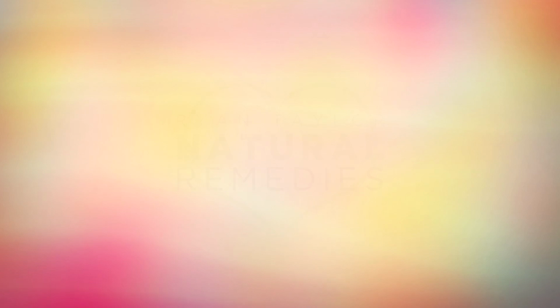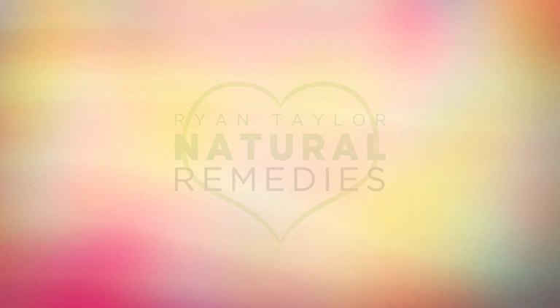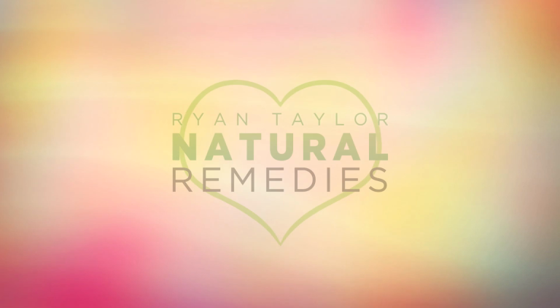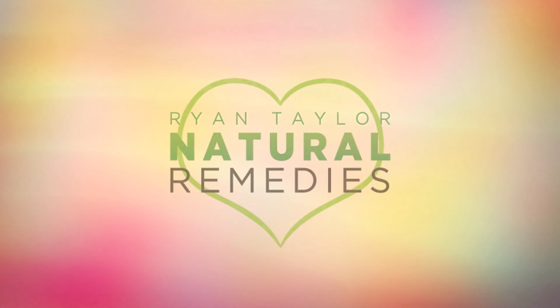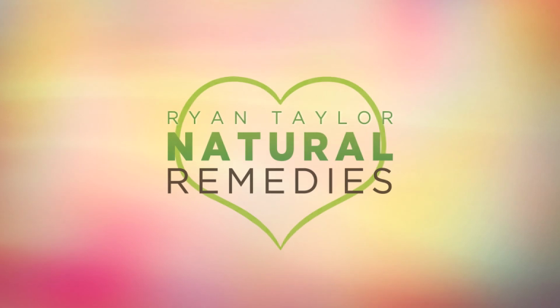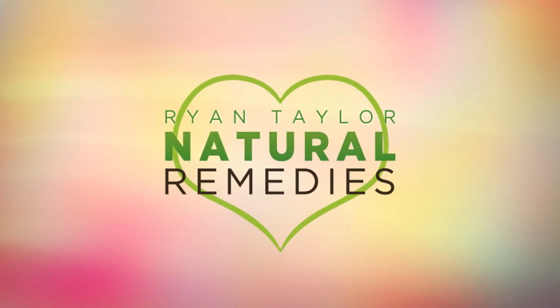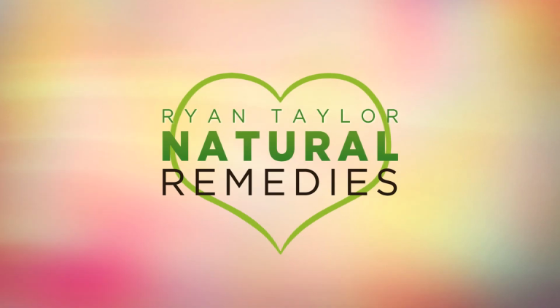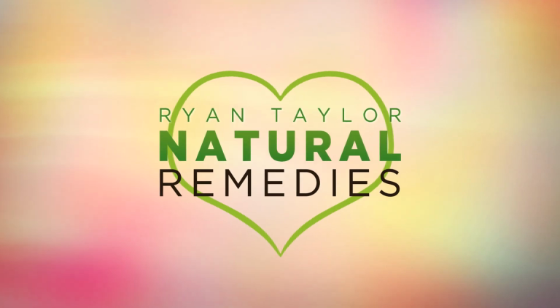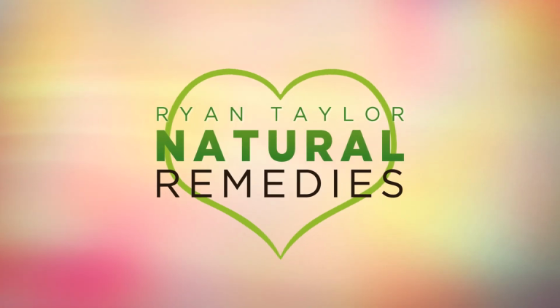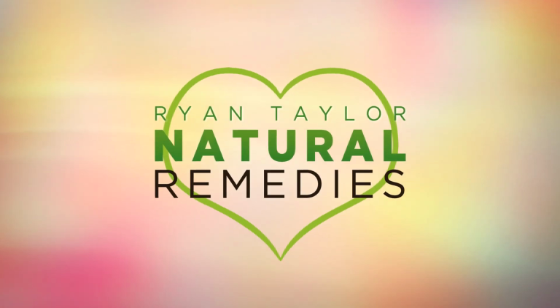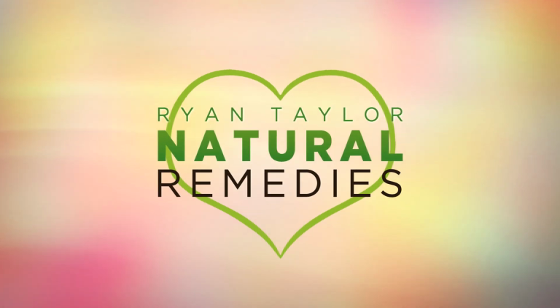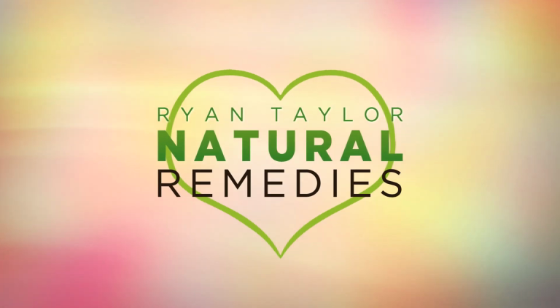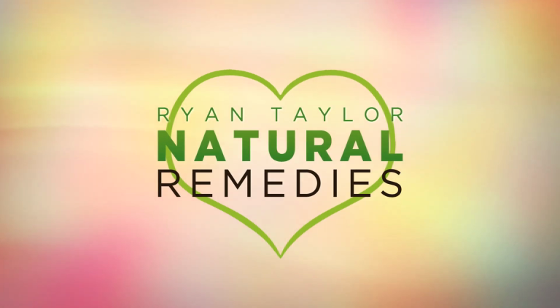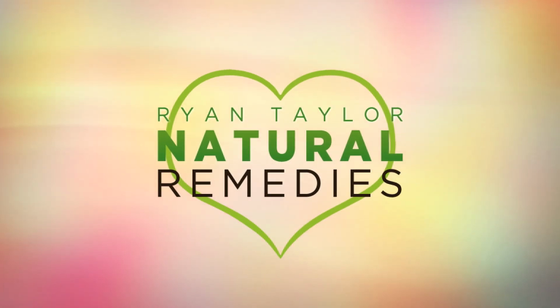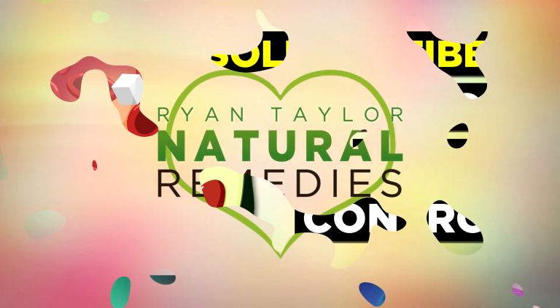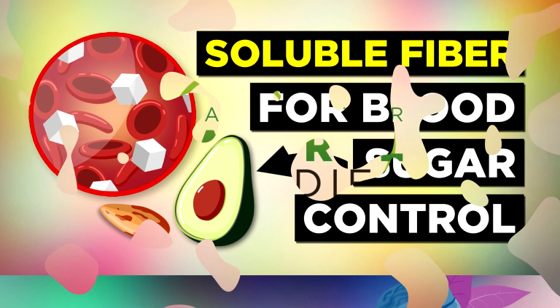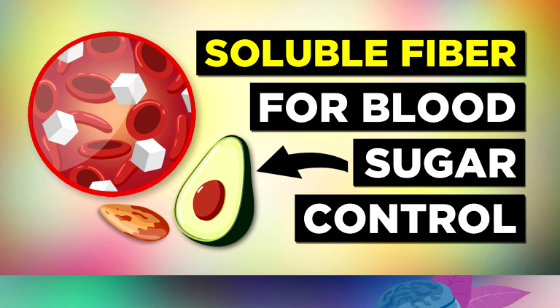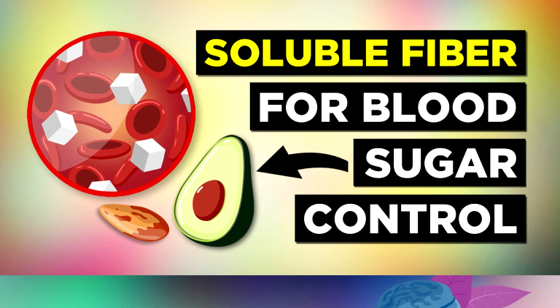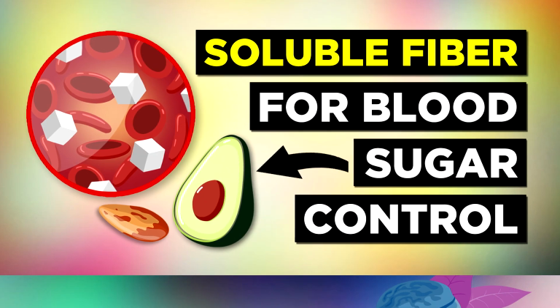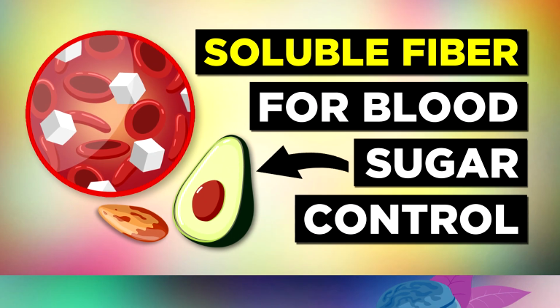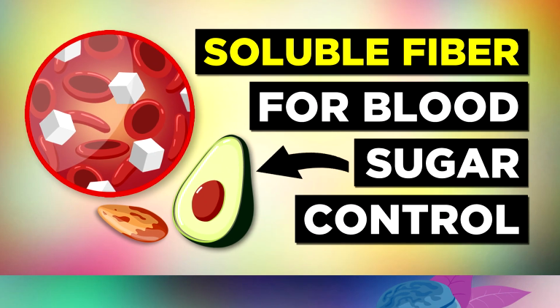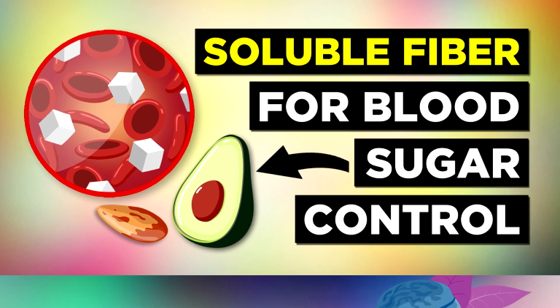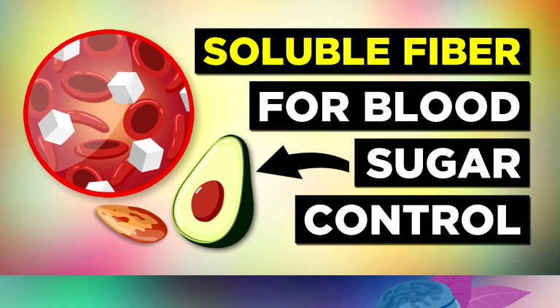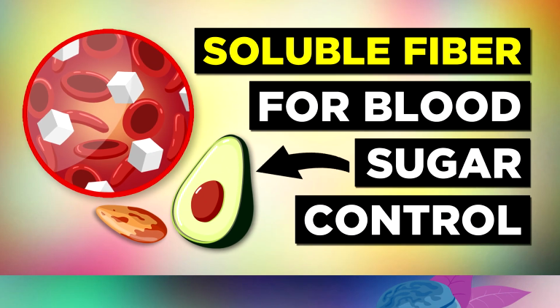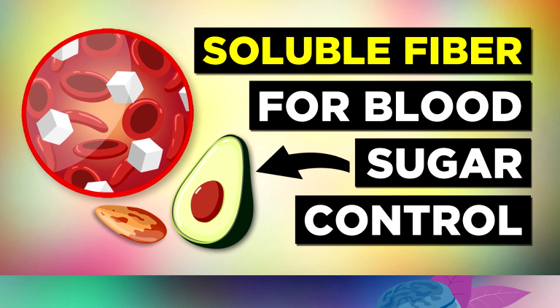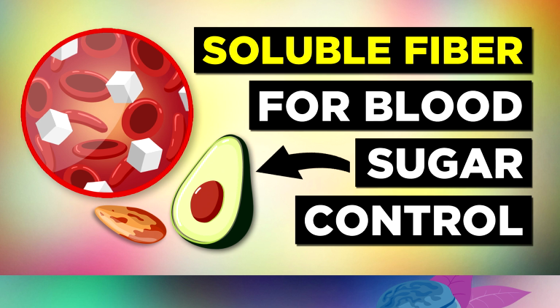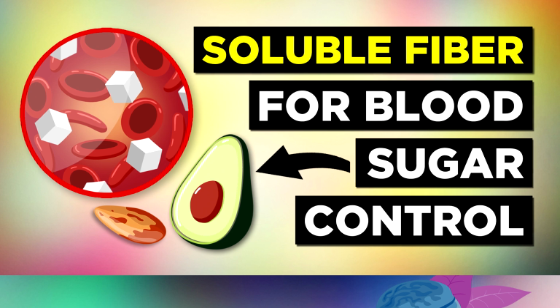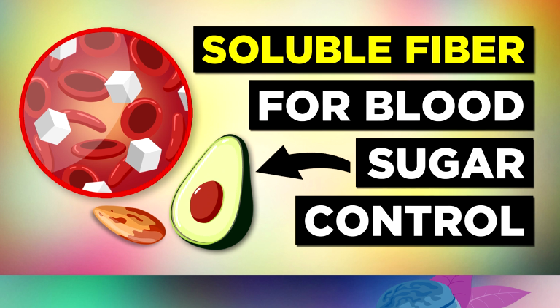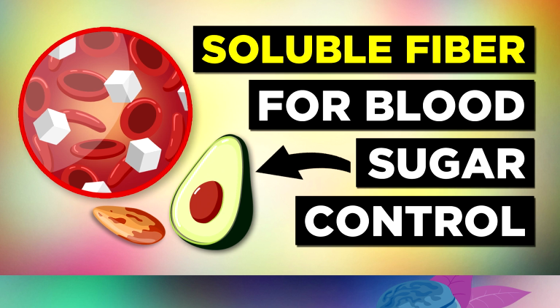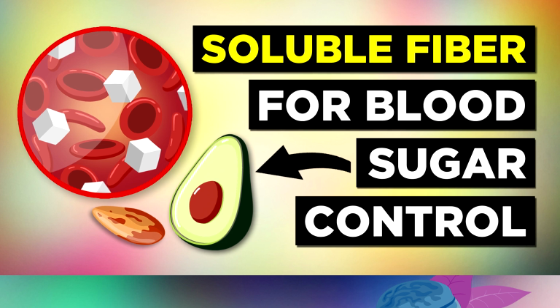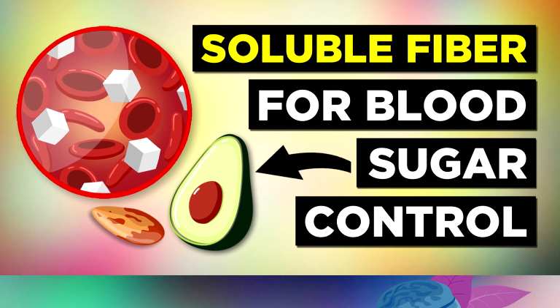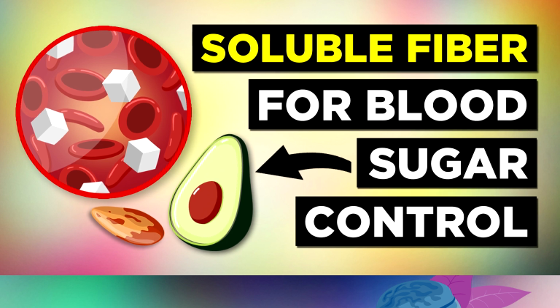Ryan Taylor Natural Remedies Presents: The Benefits of Soluble Fibre for Diabetes.